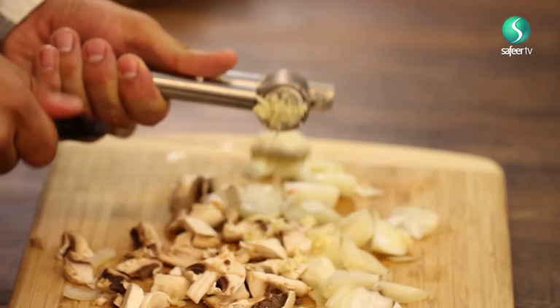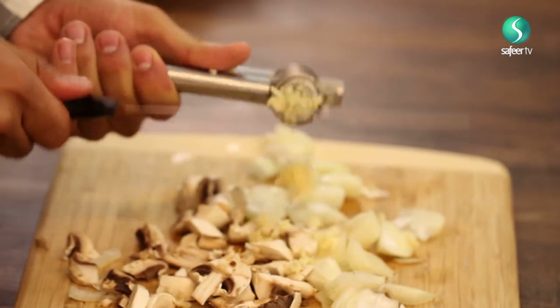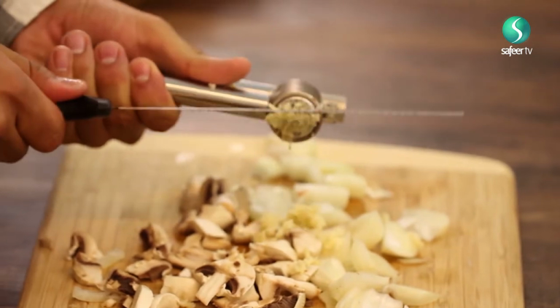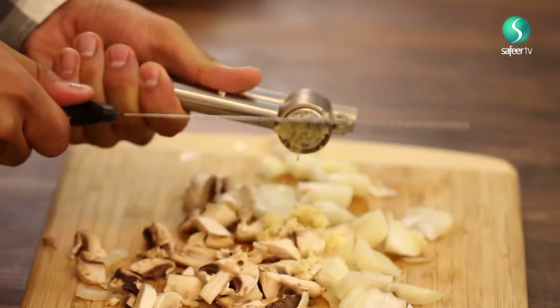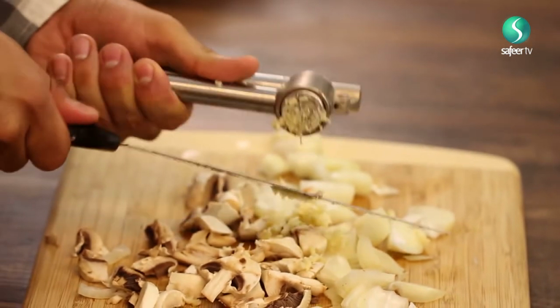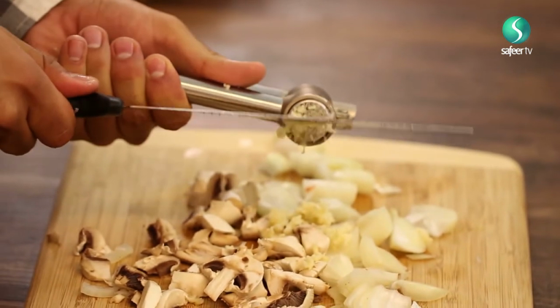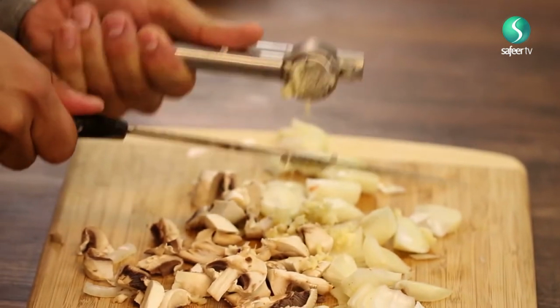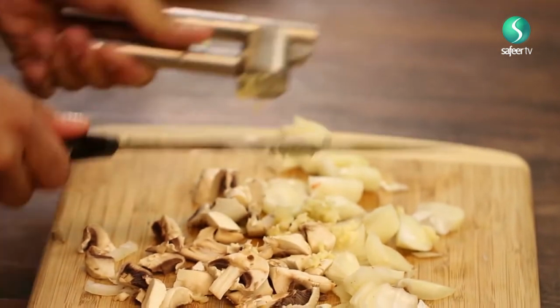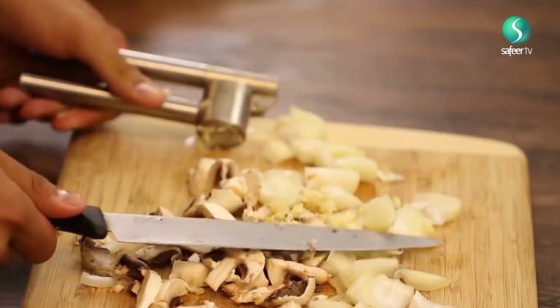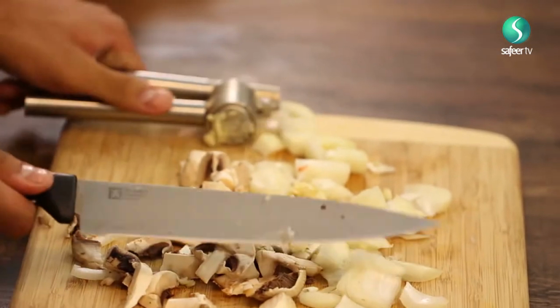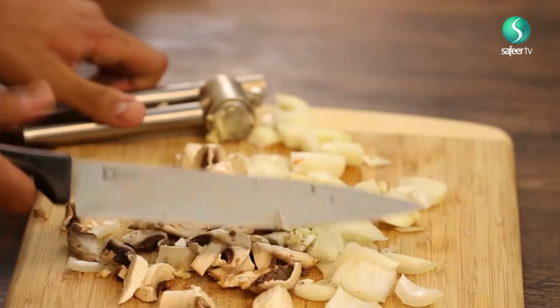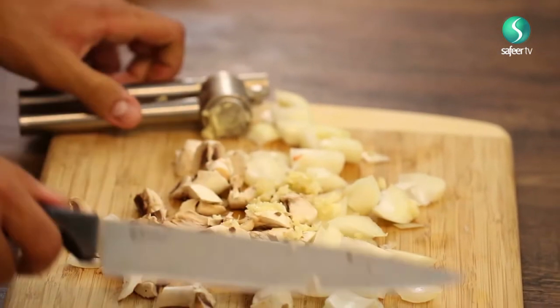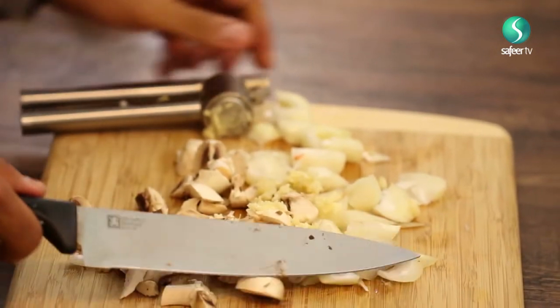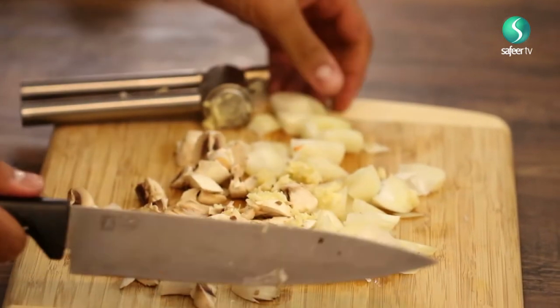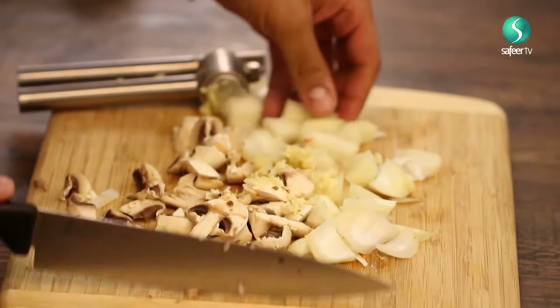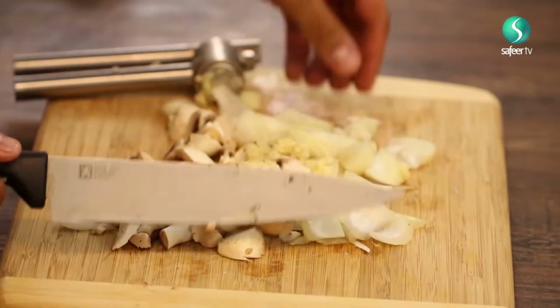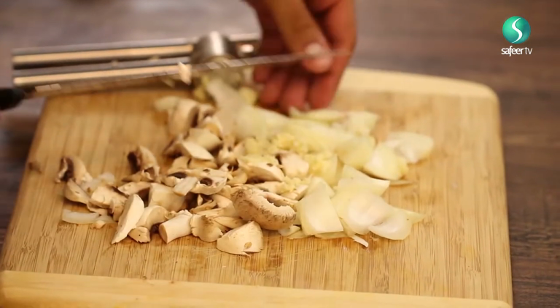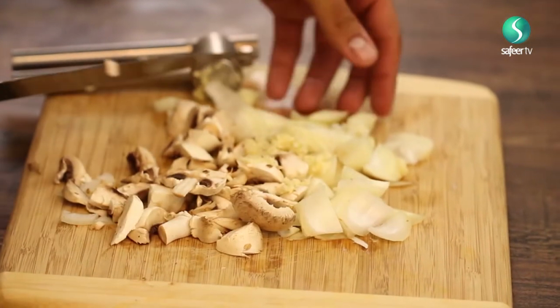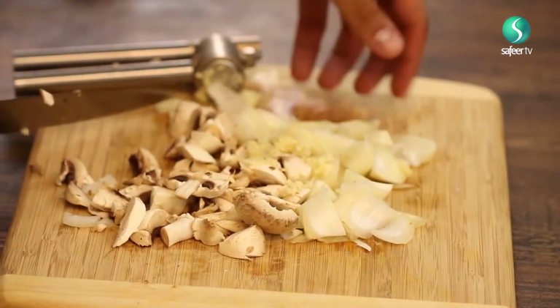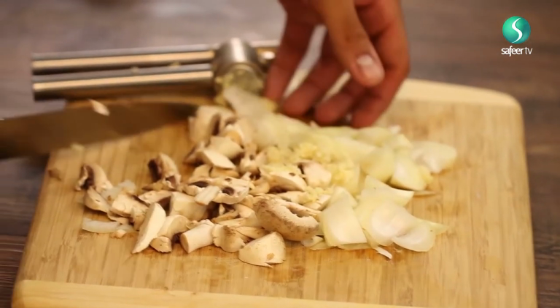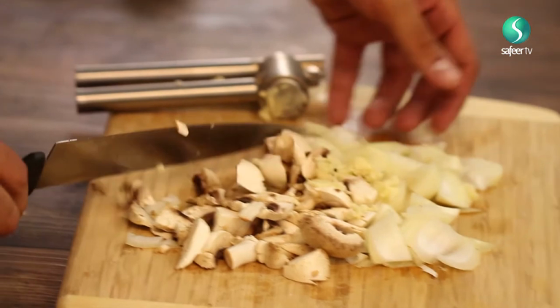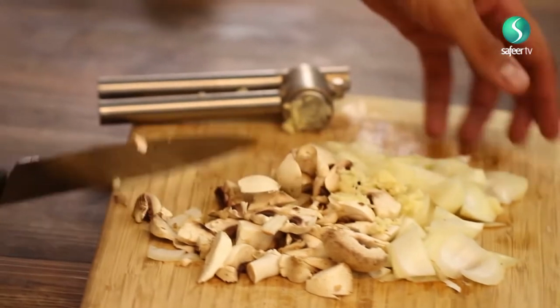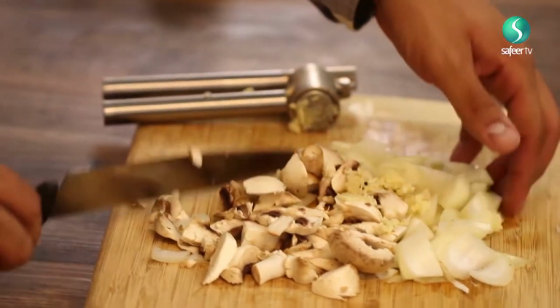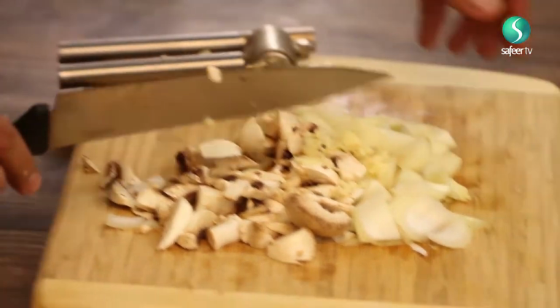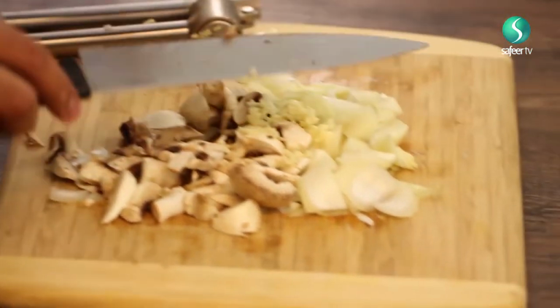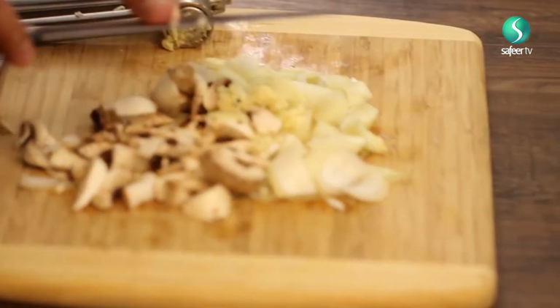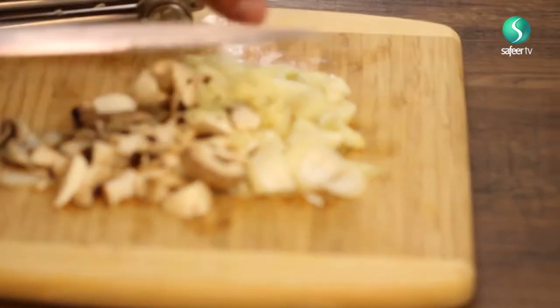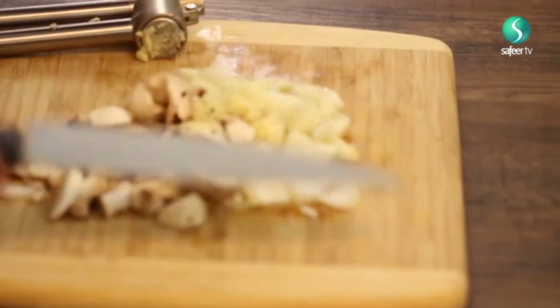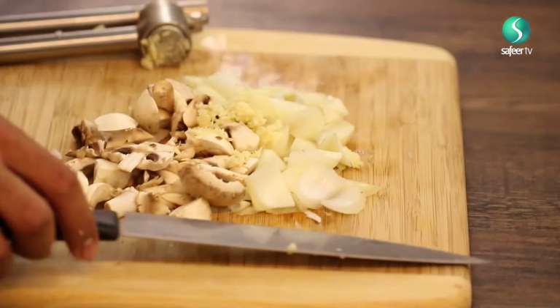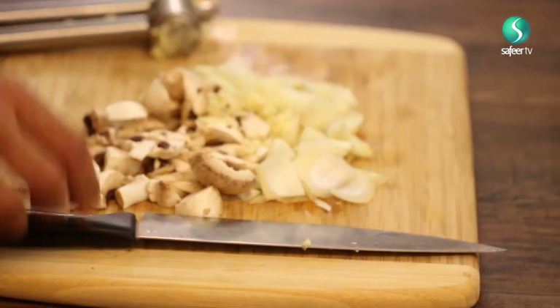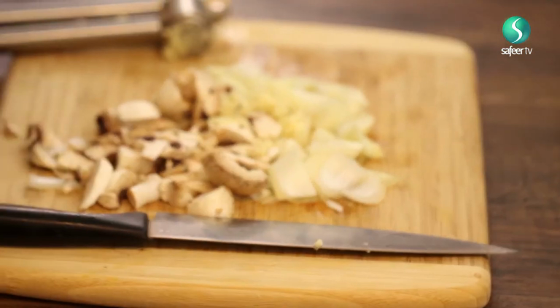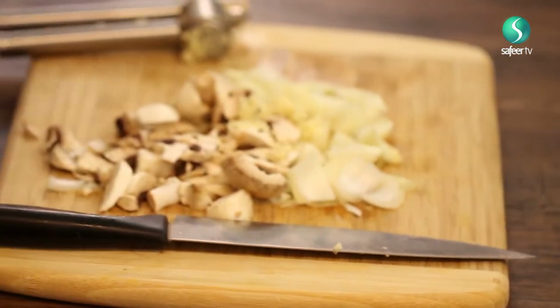Just with the back of the knife, getting all that lovely garlic in. Phenomenal.